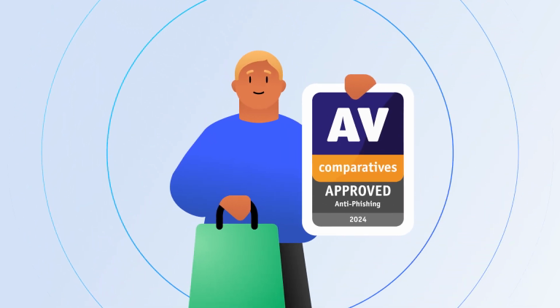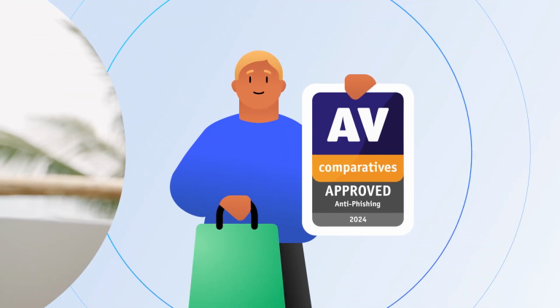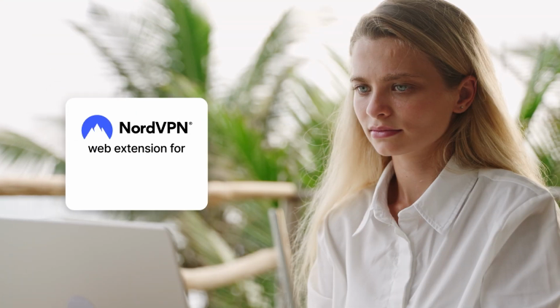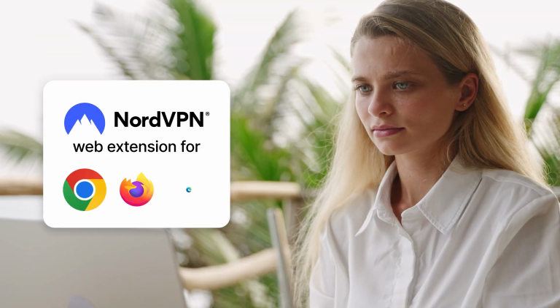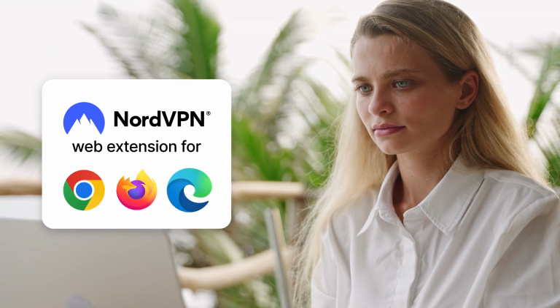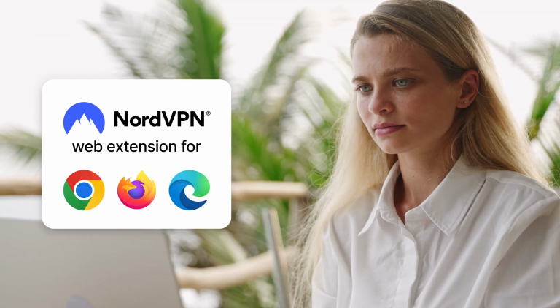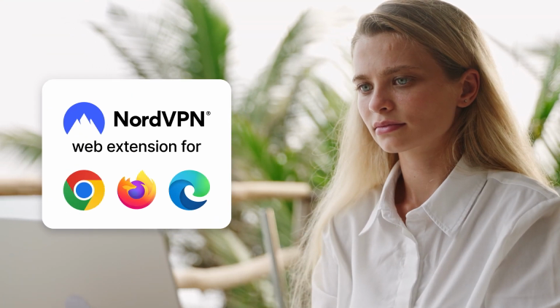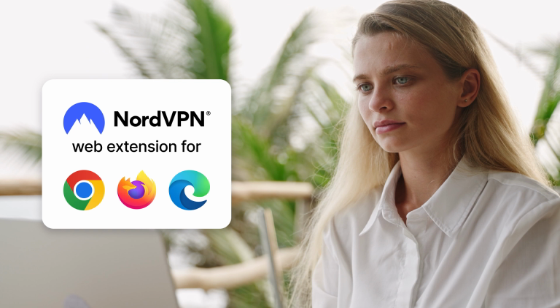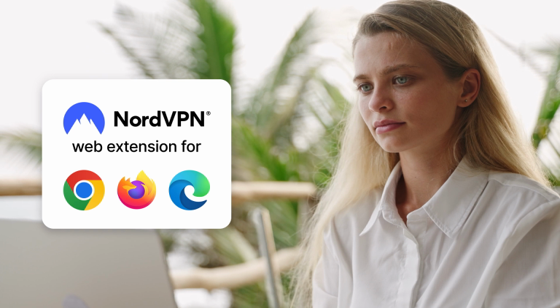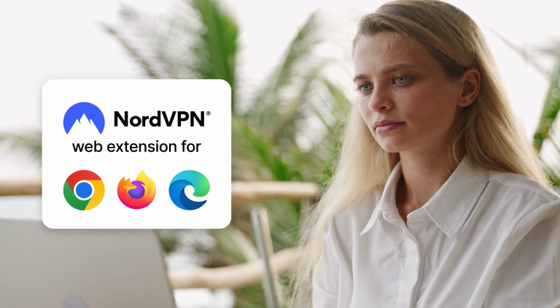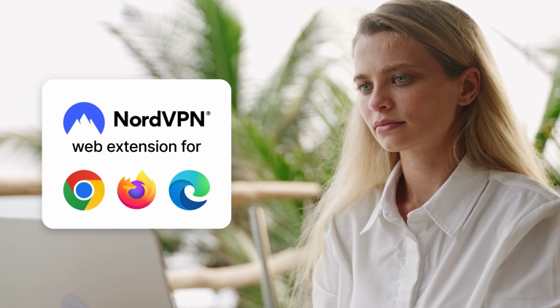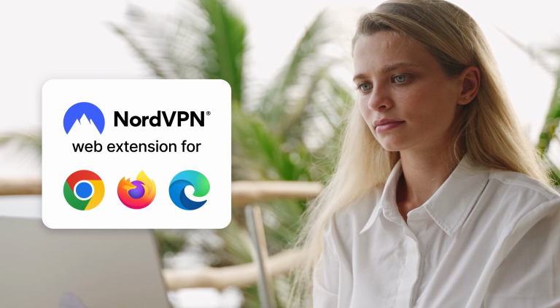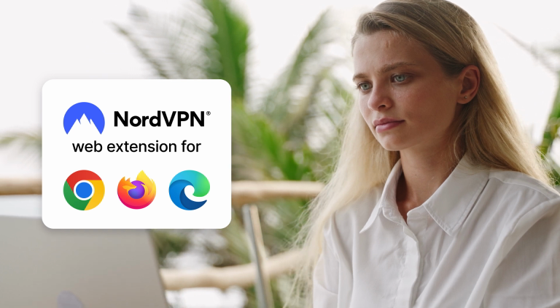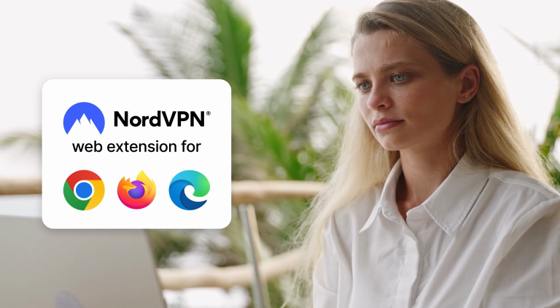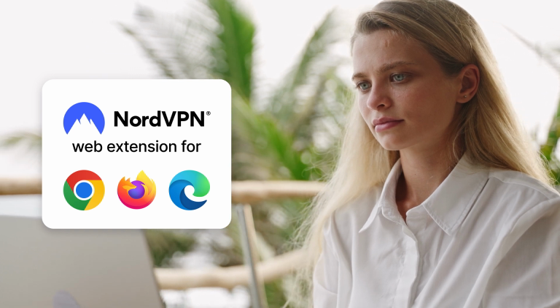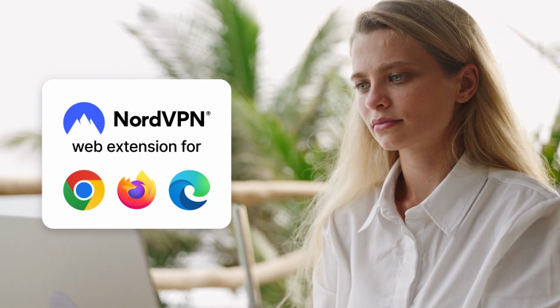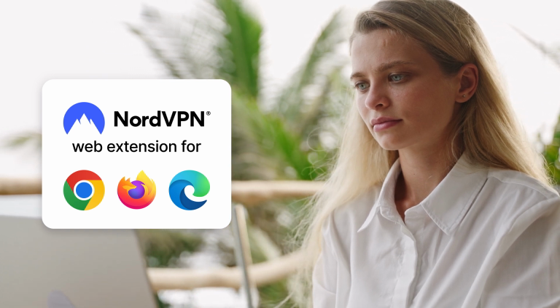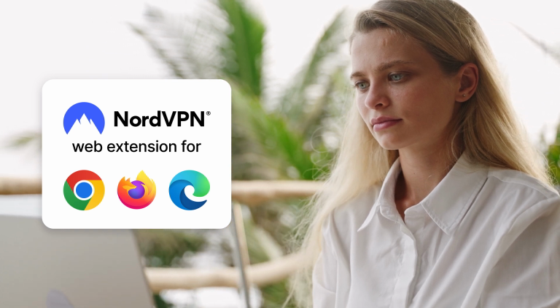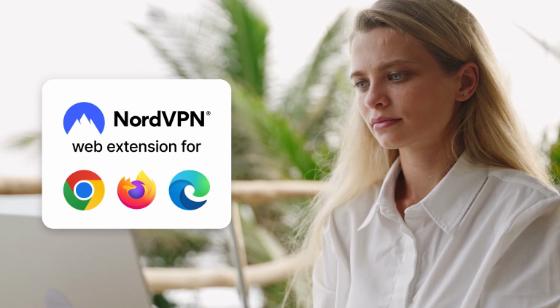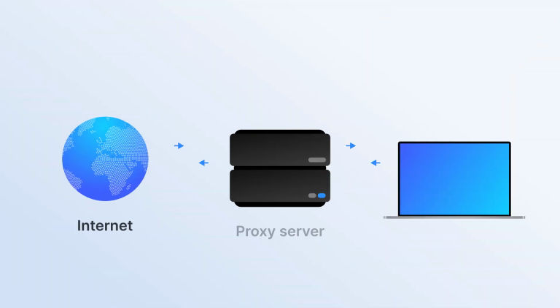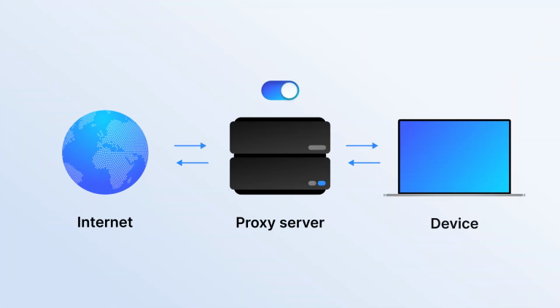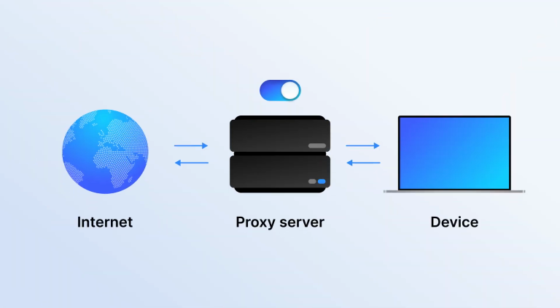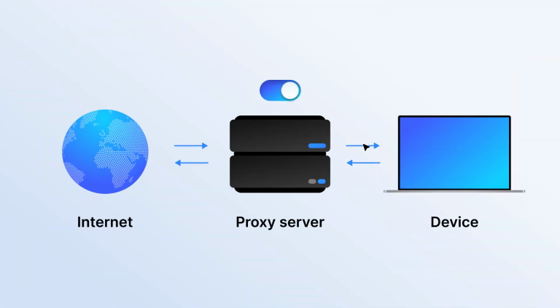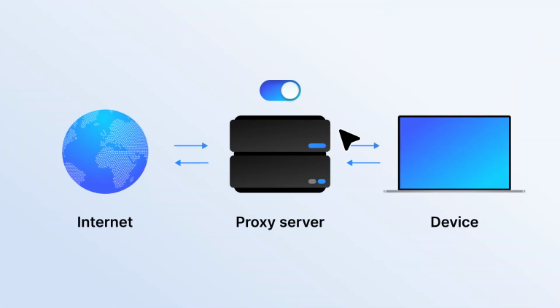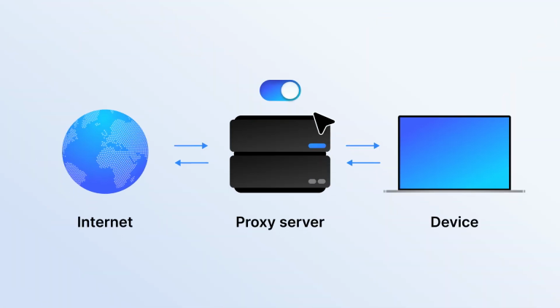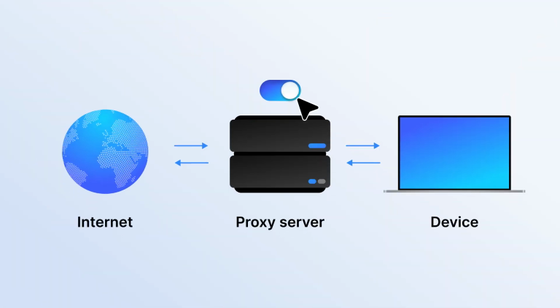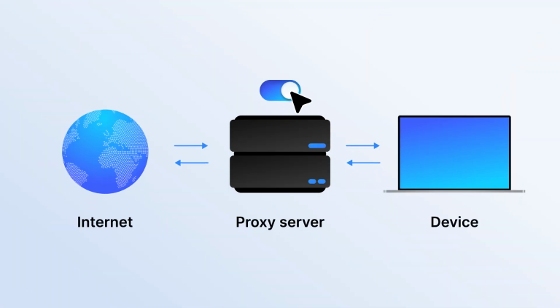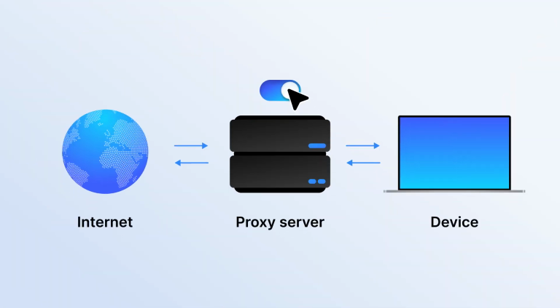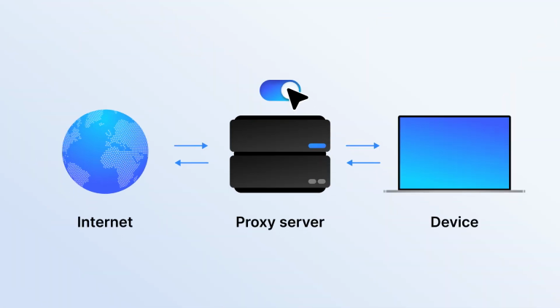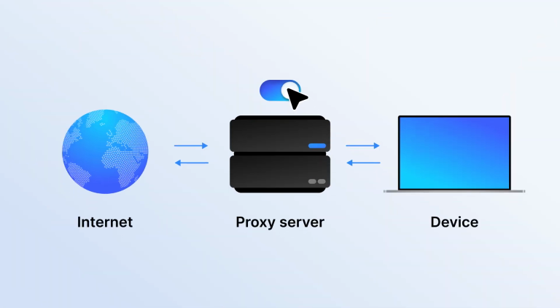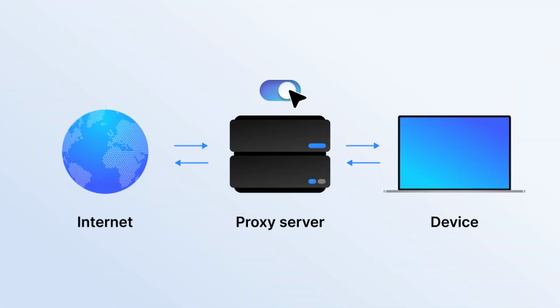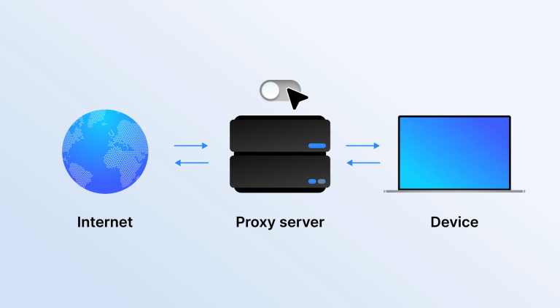The Threat Protection Pro Ad Blocker works with all major browsers. If you still see ads, try switching off proxies on your computer or browser.